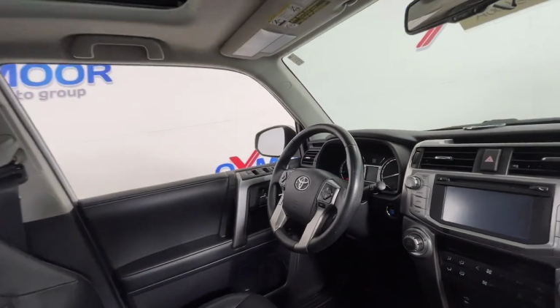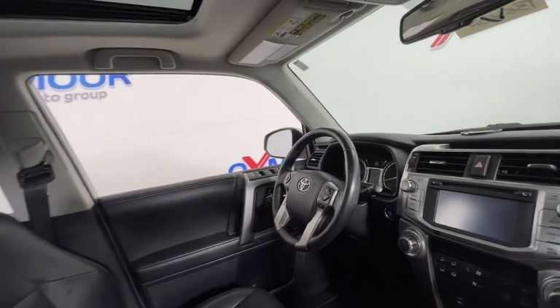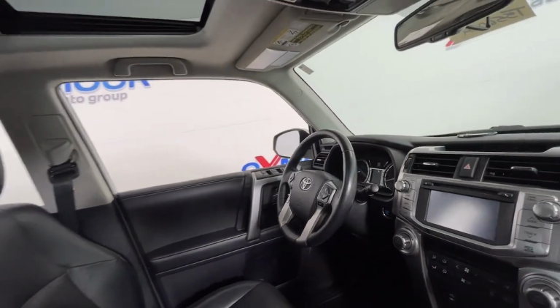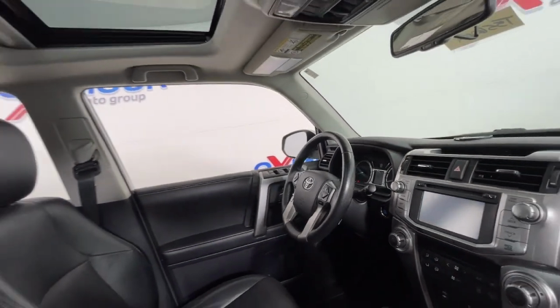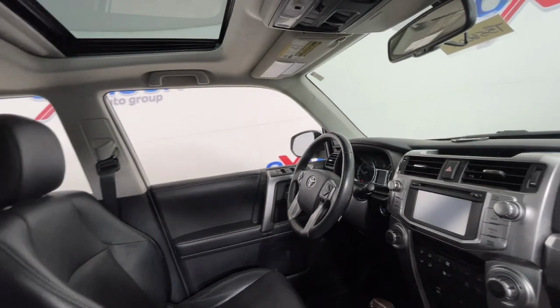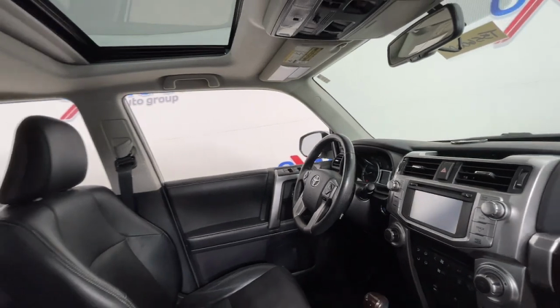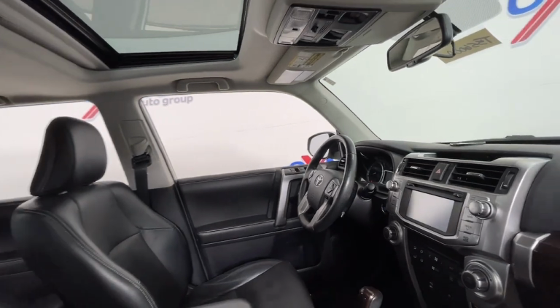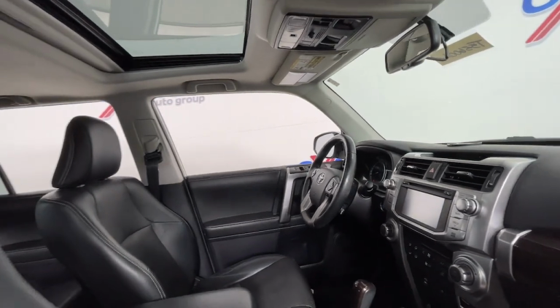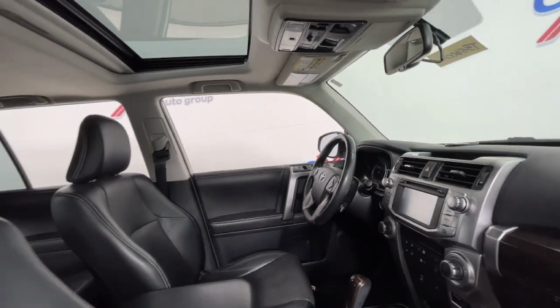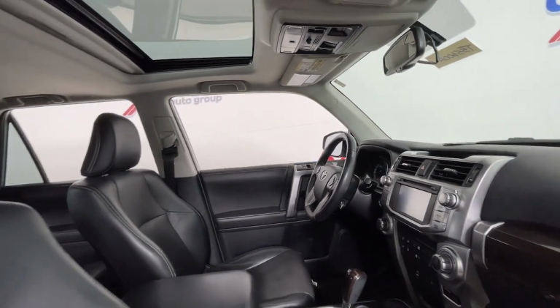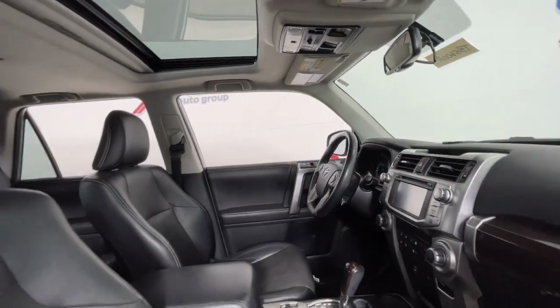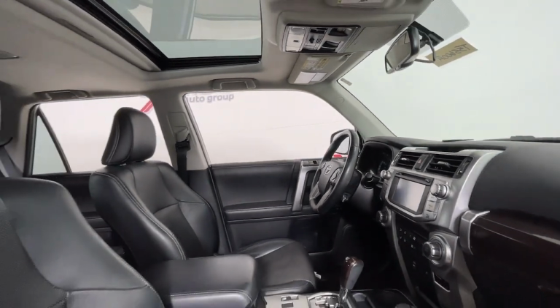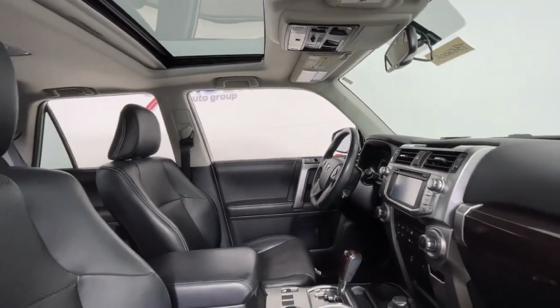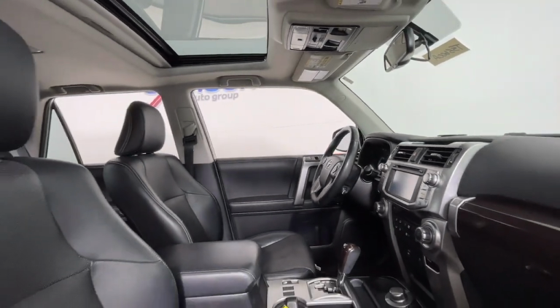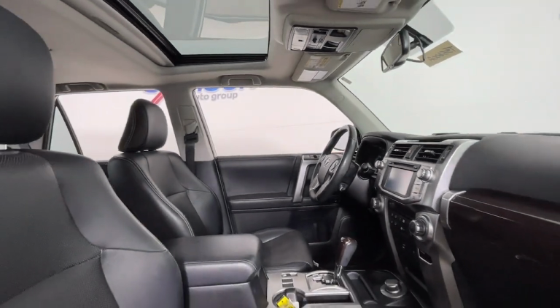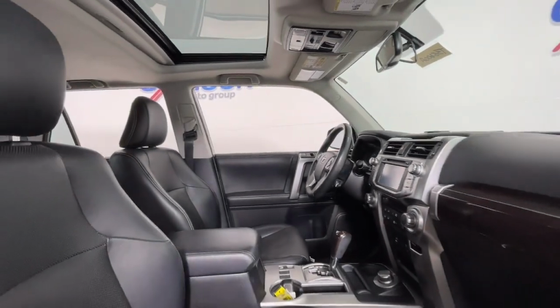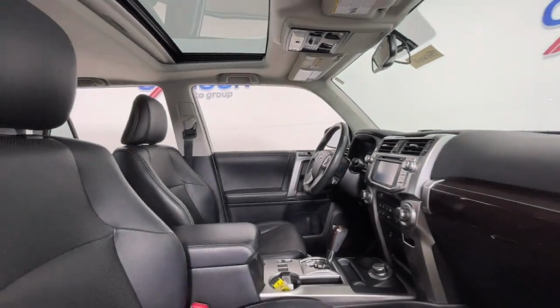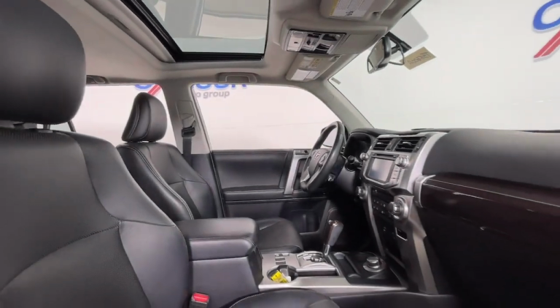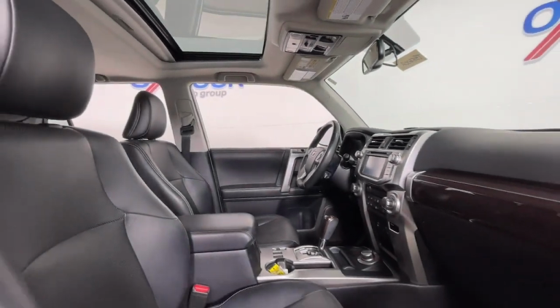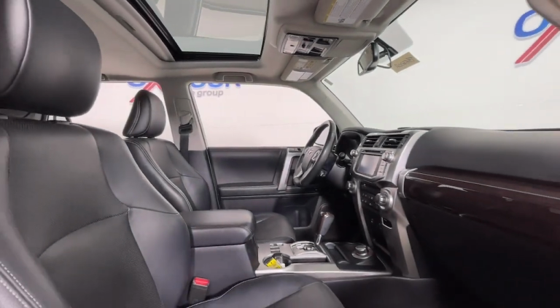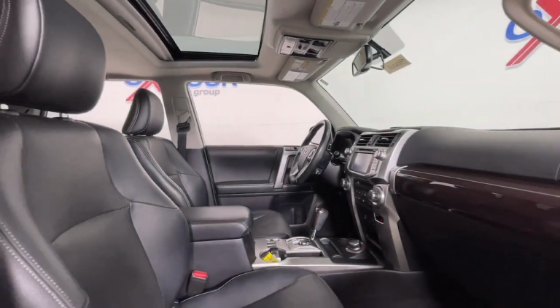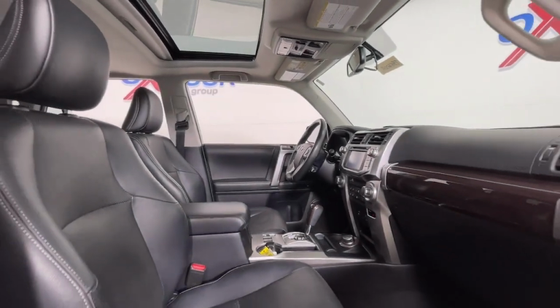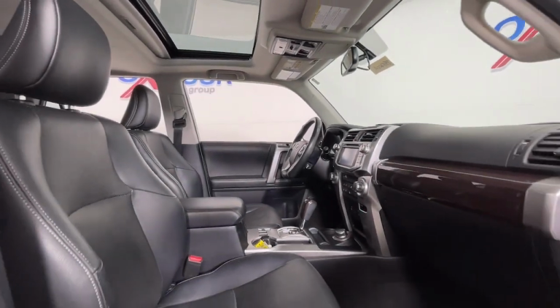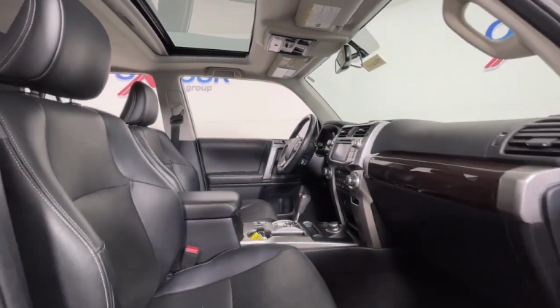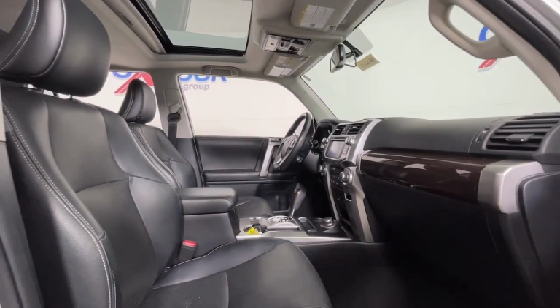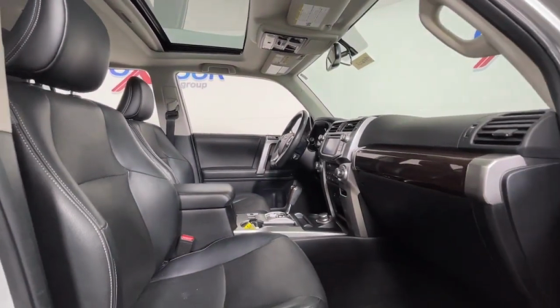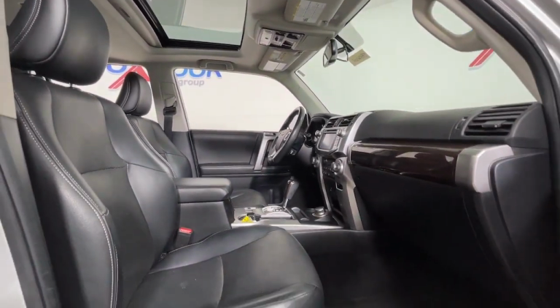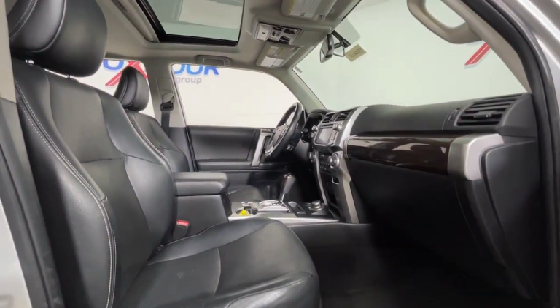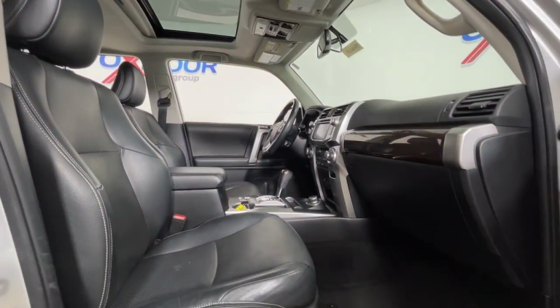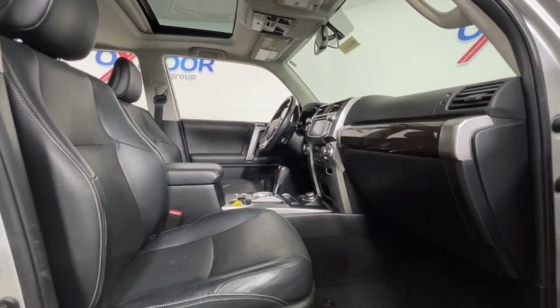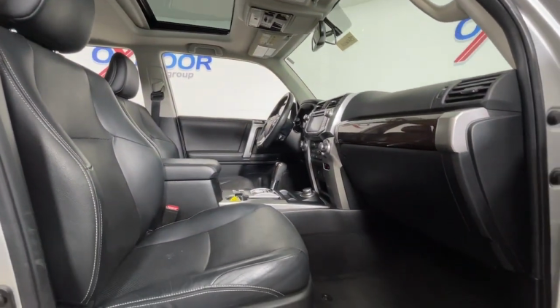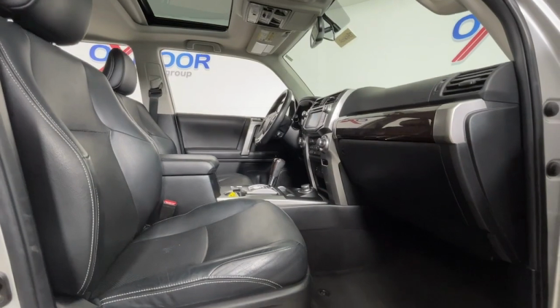Four-wheel drive, power passenger seat, heated mirrors, satellite radio, and fog lamps.